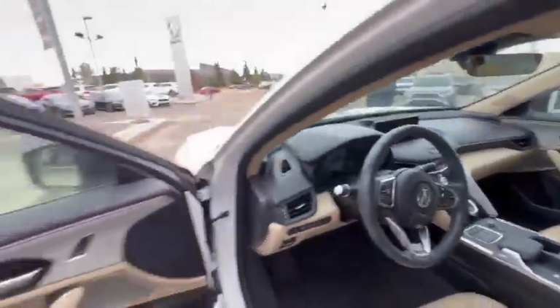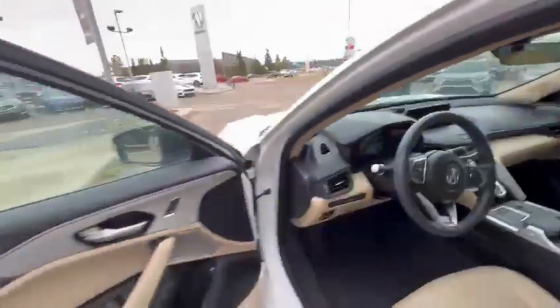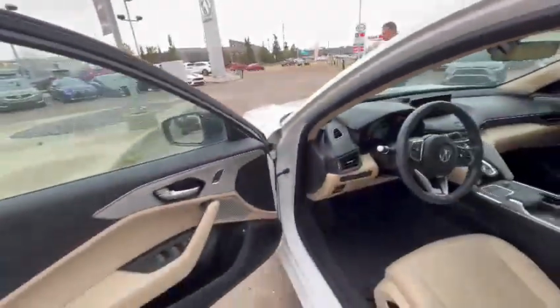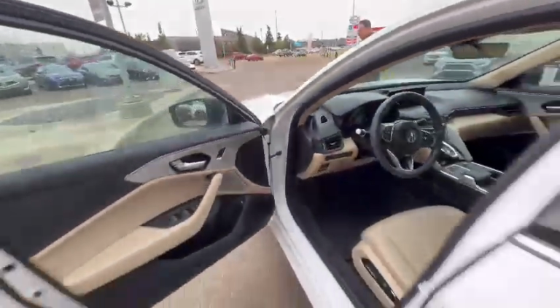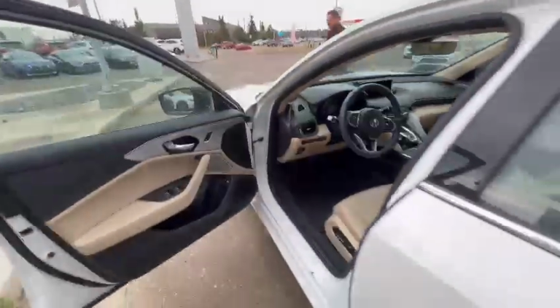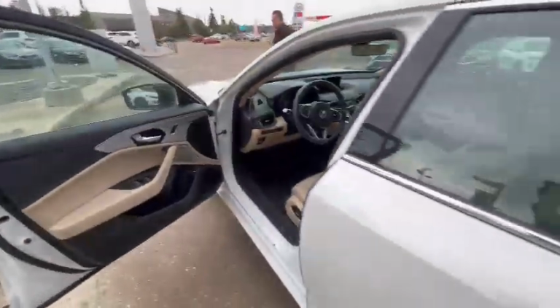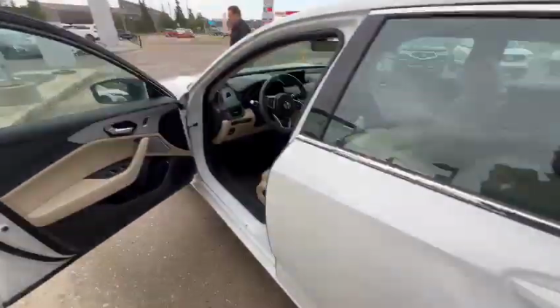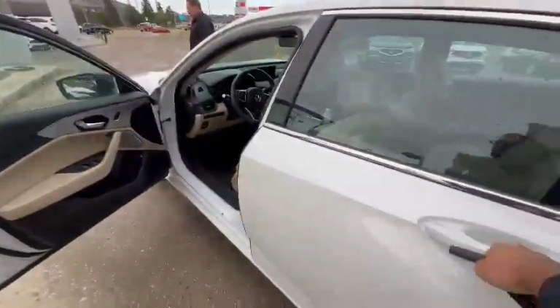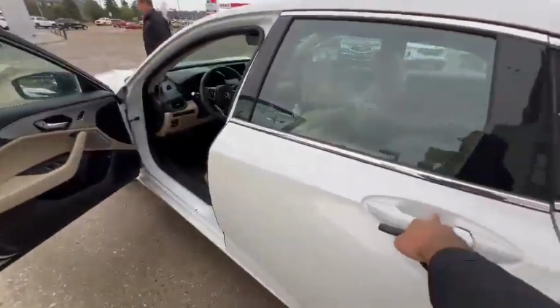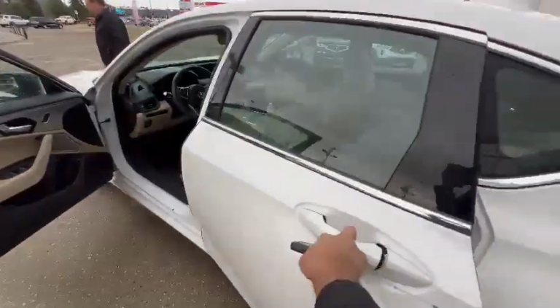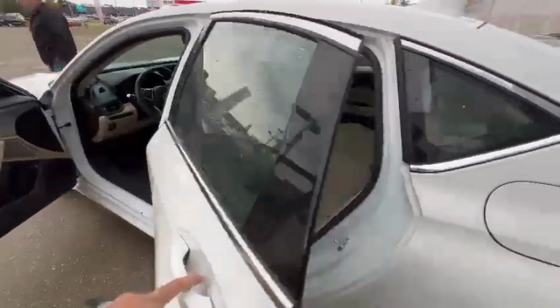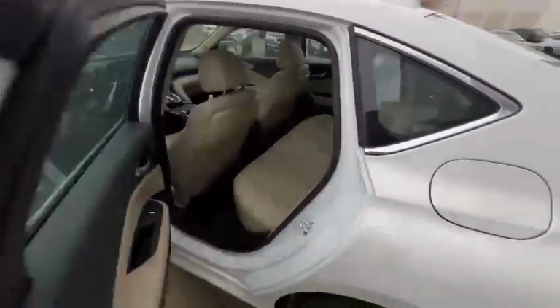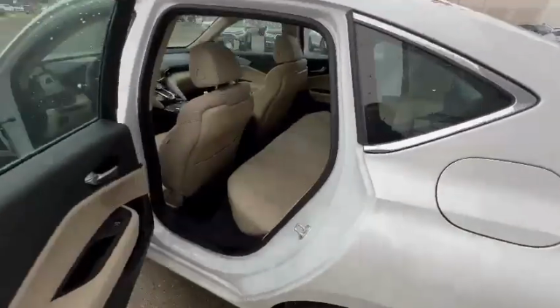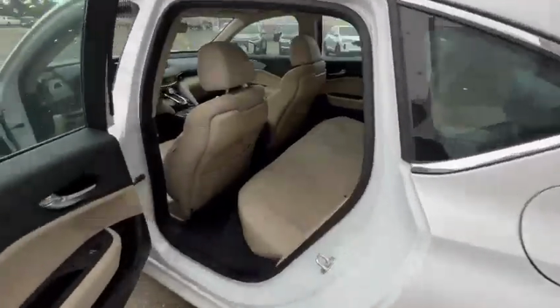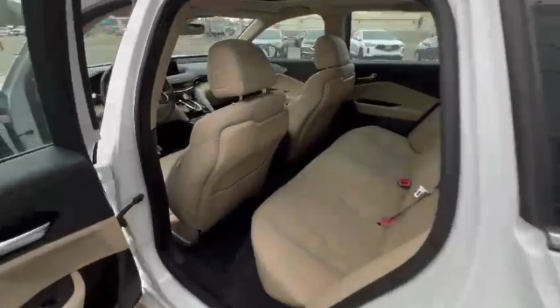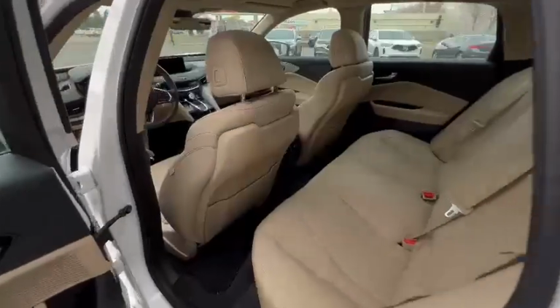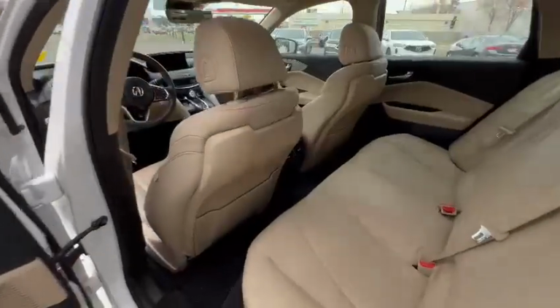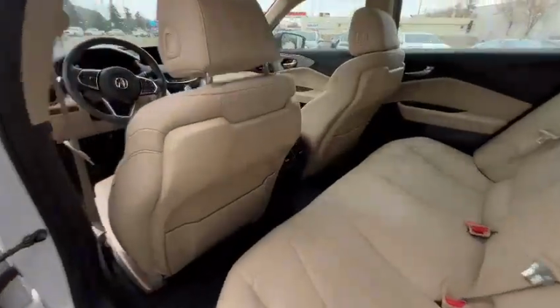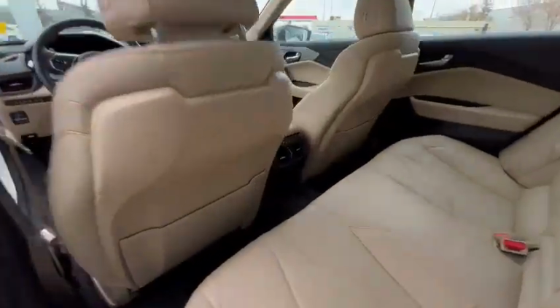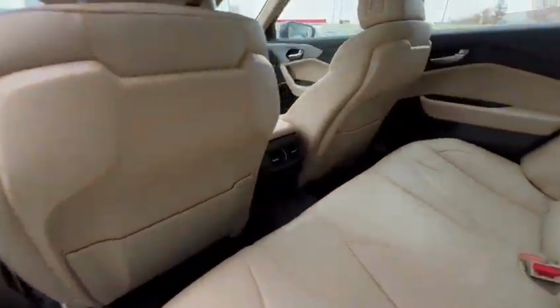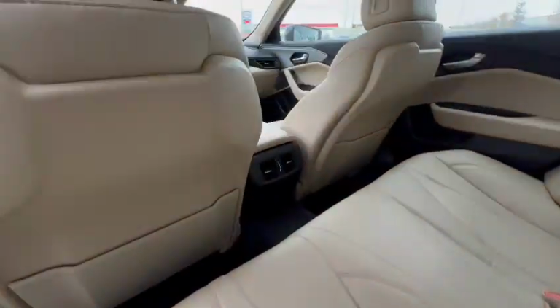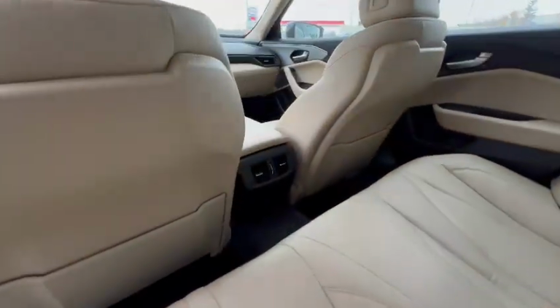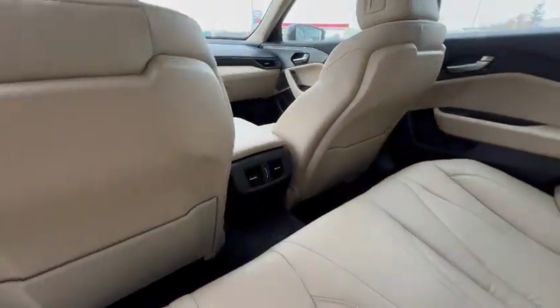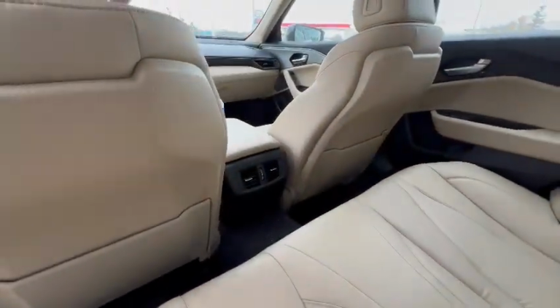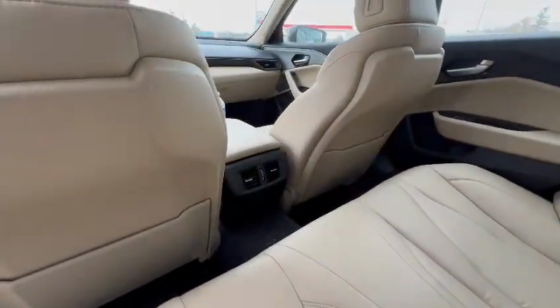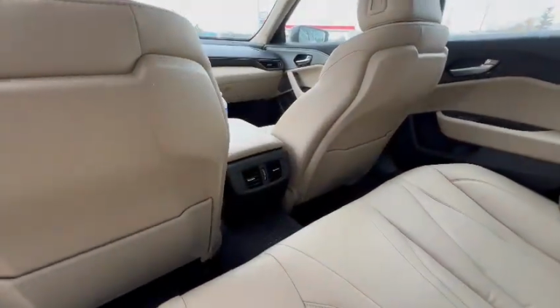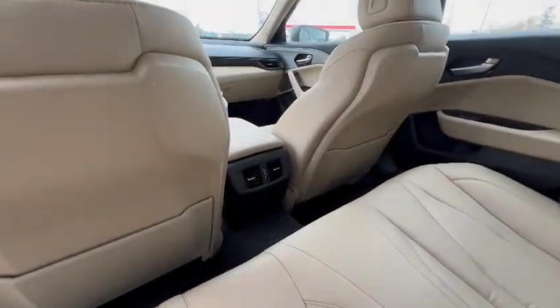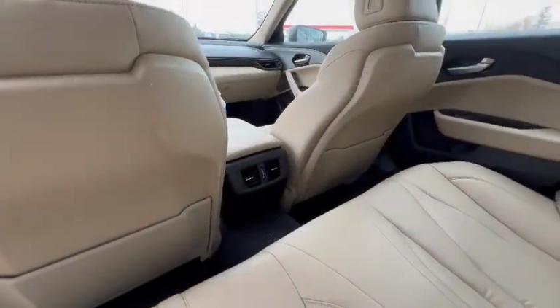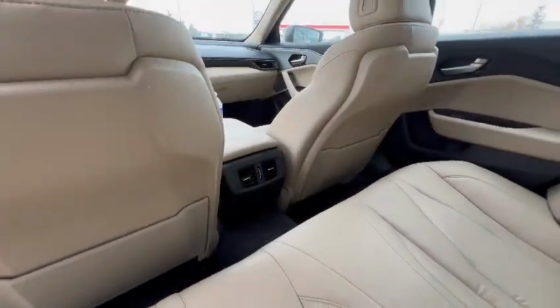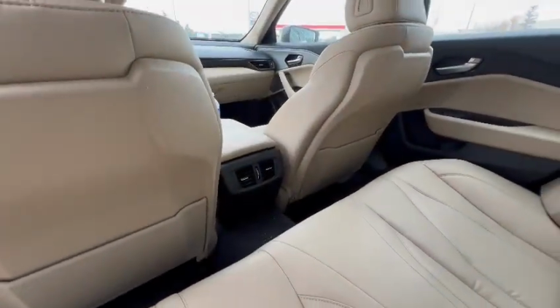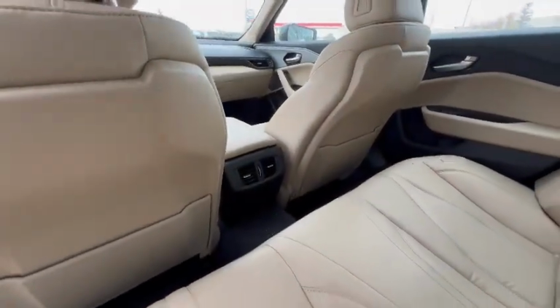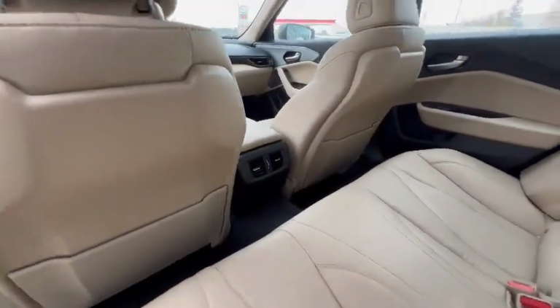Now if we come to the back right over here, you get plenty of room for your rear passengers, also with those vents right back there.